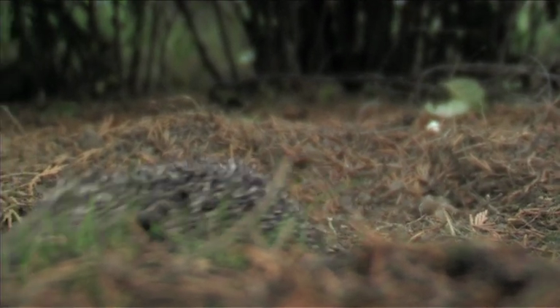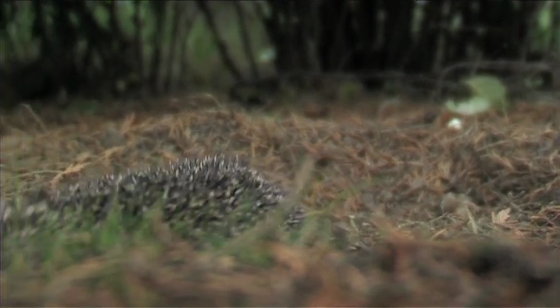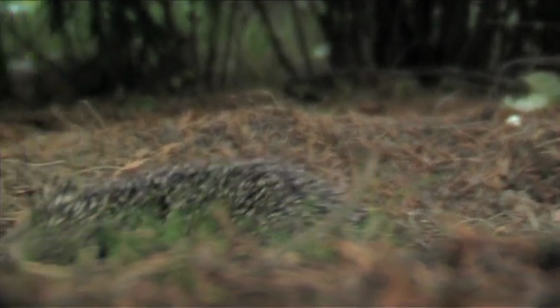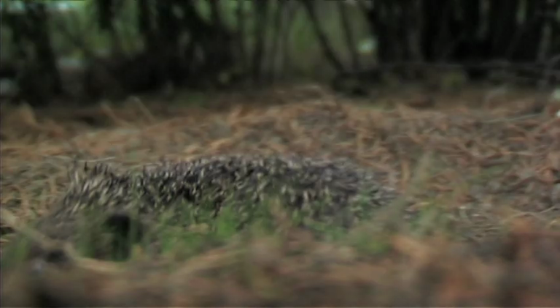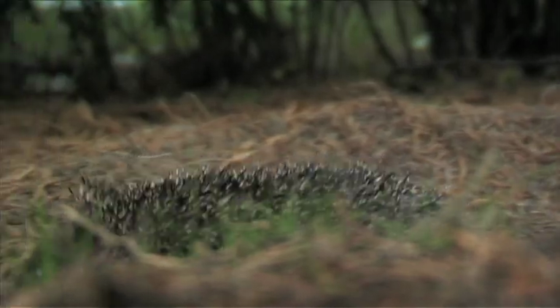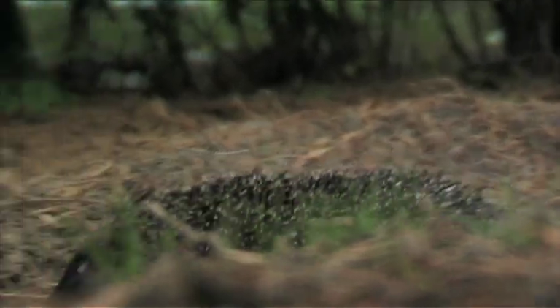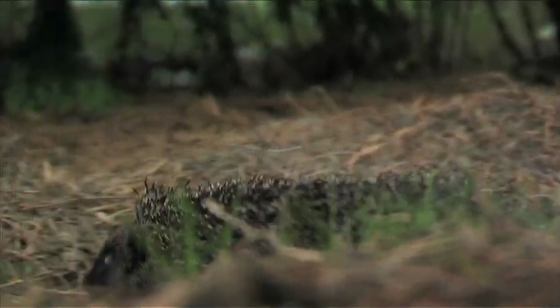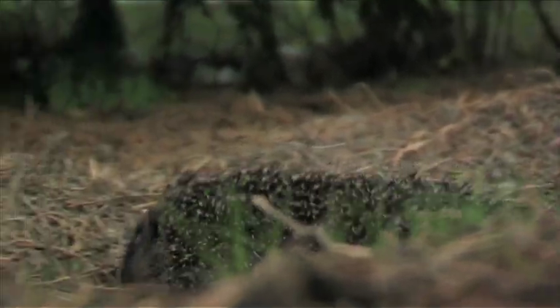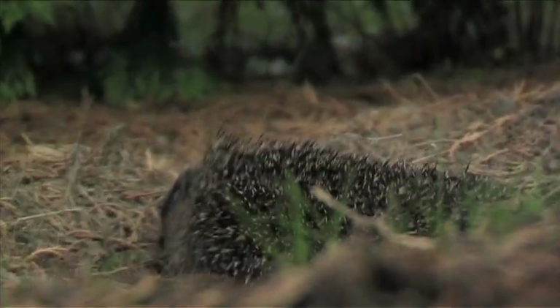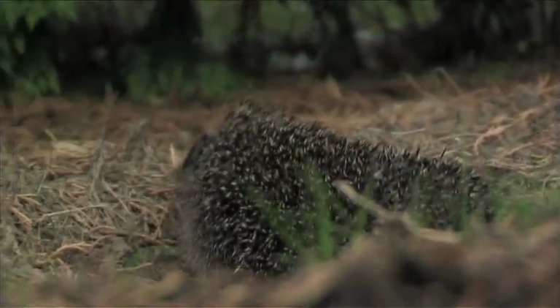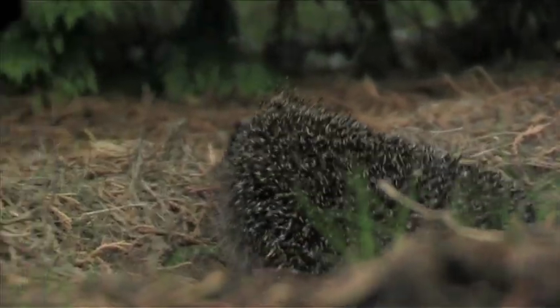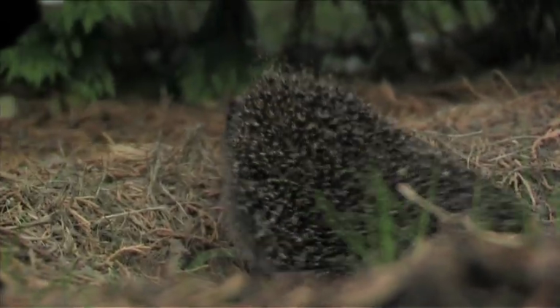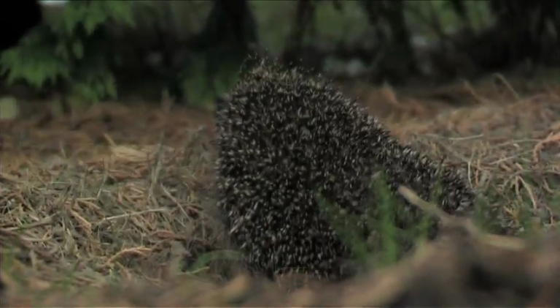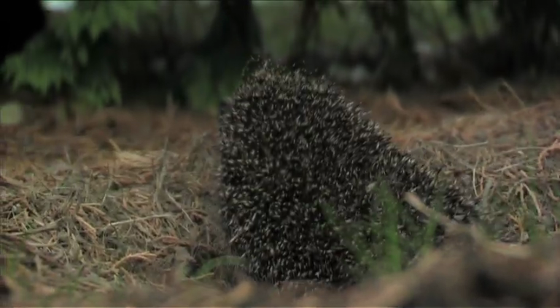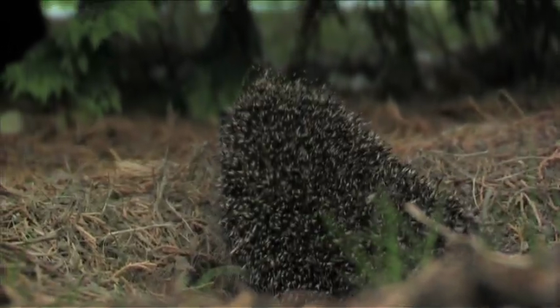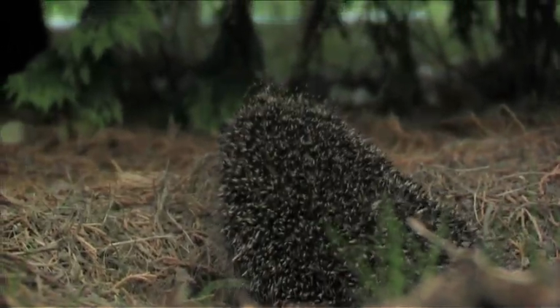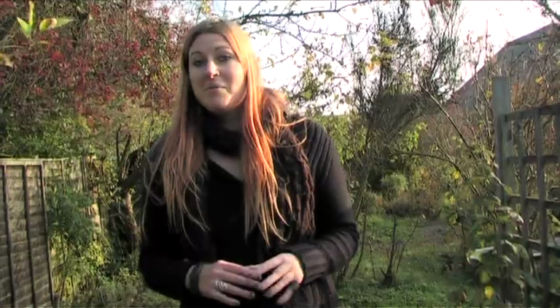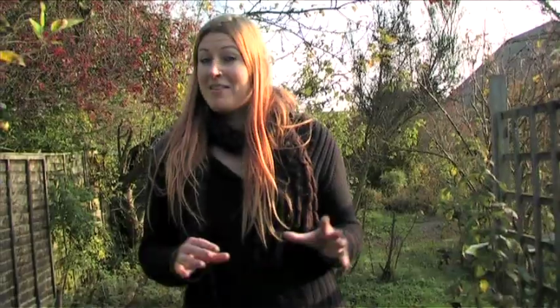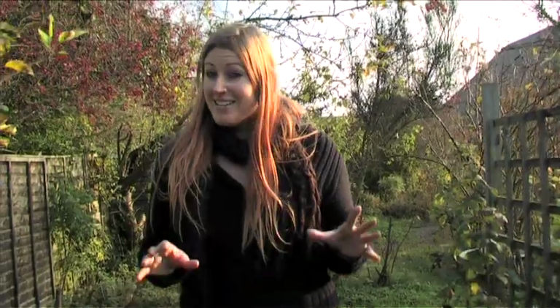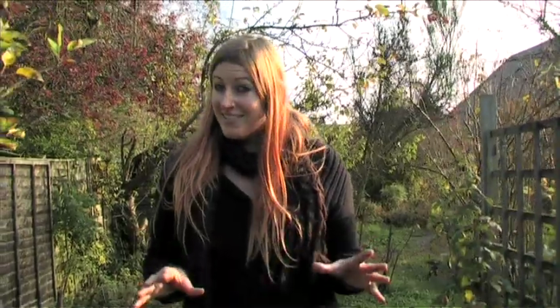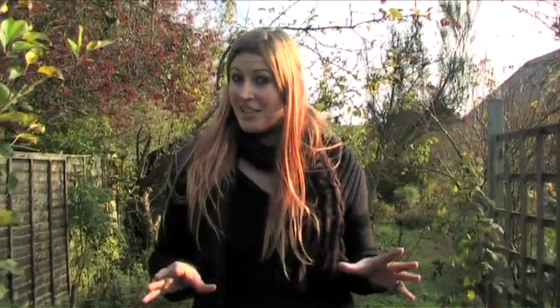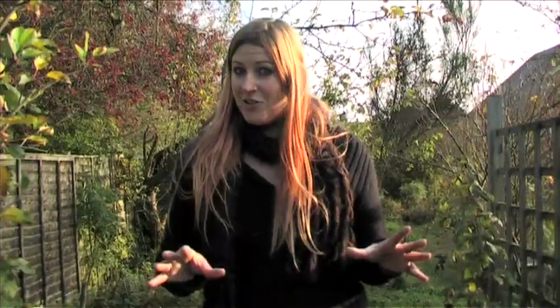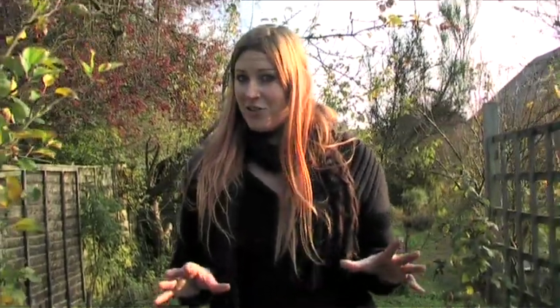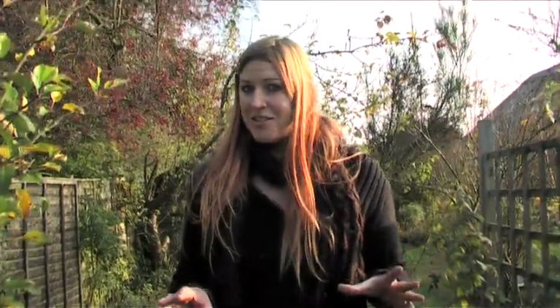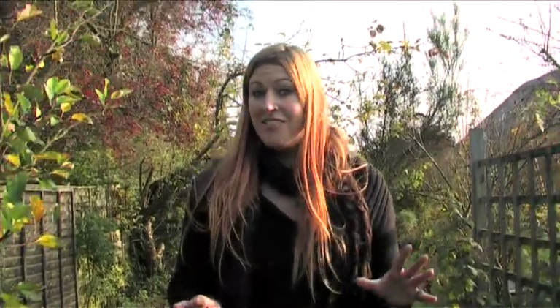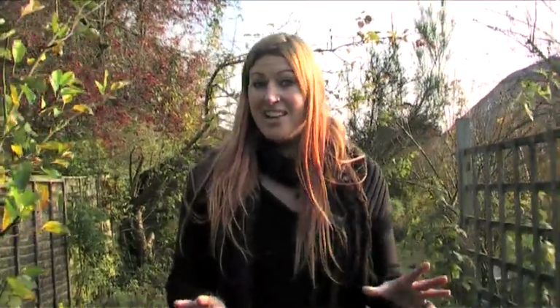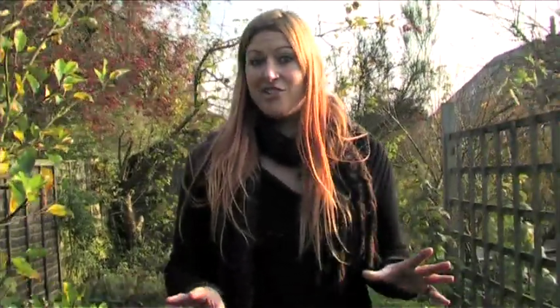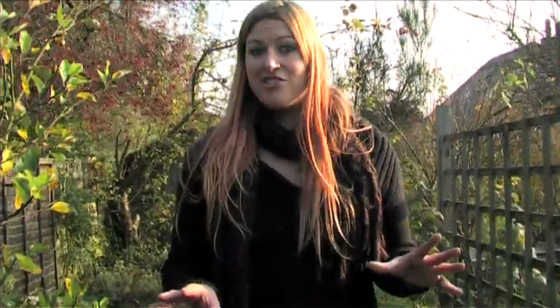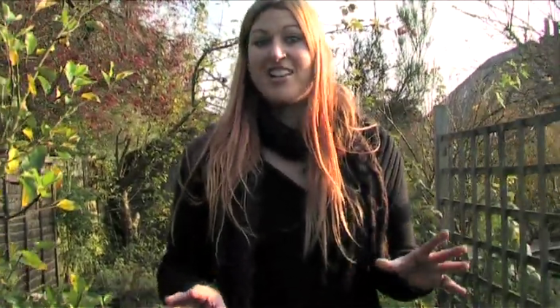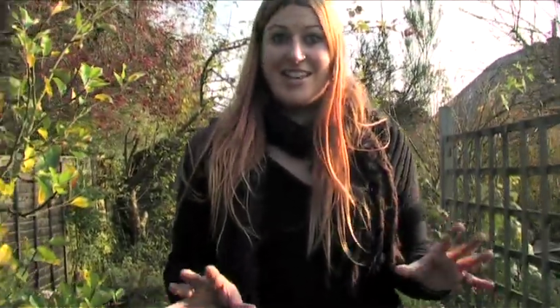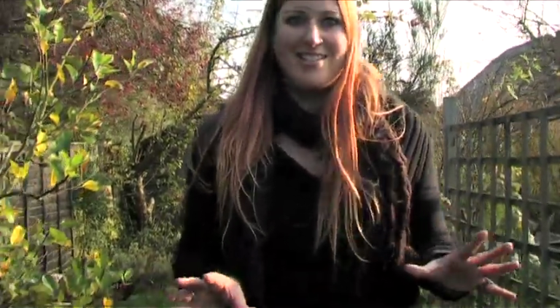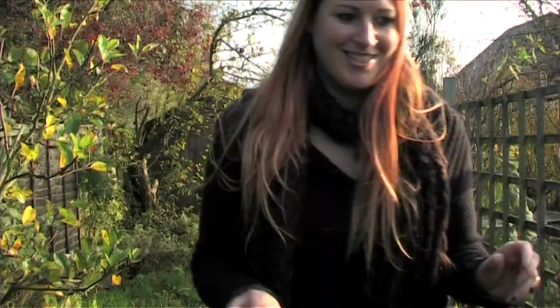Hedgehogs need on average about four or five gardens in order to survive. But the ideal thing of course for hedgehogs is hedges.